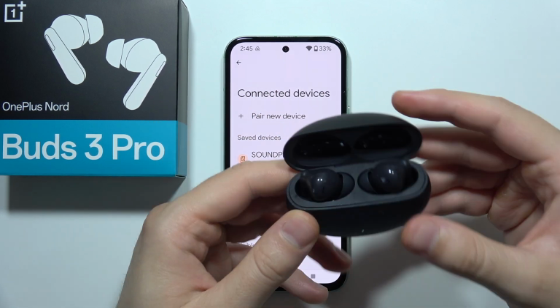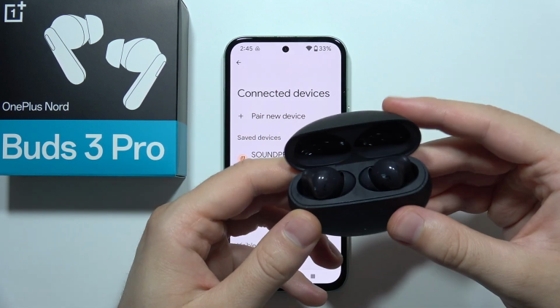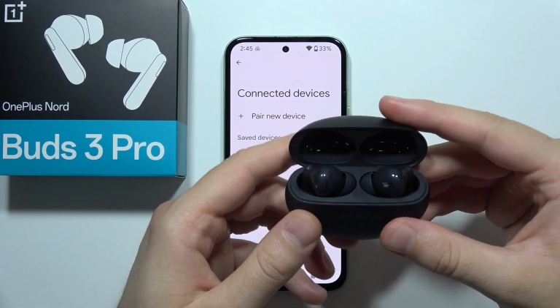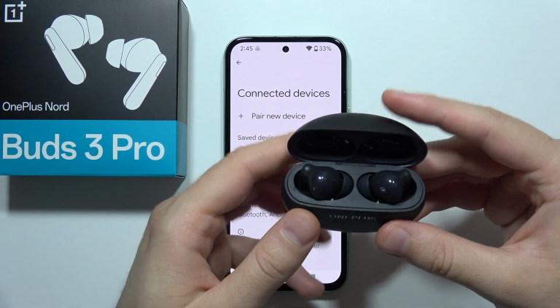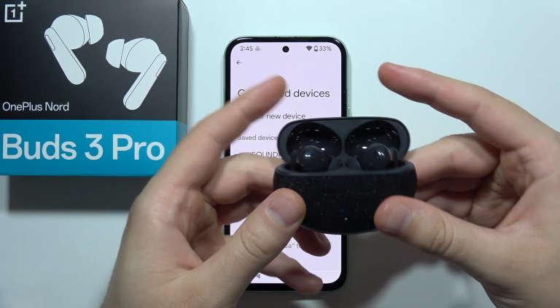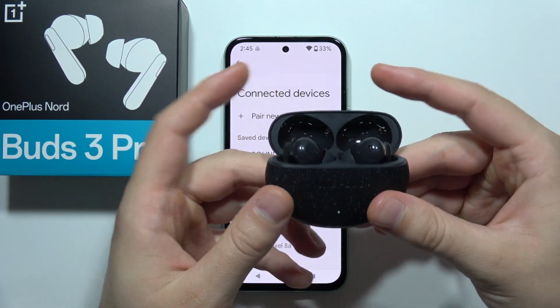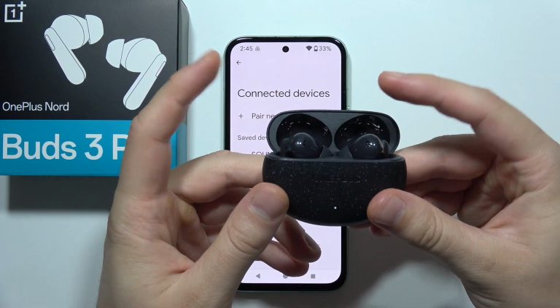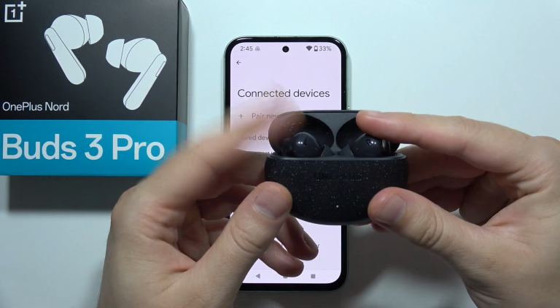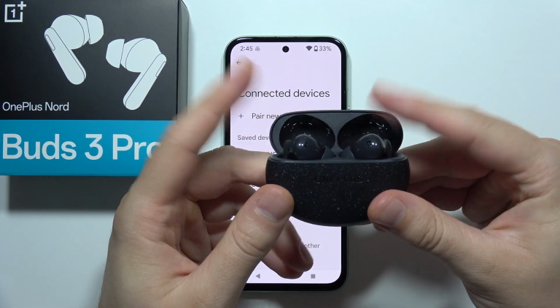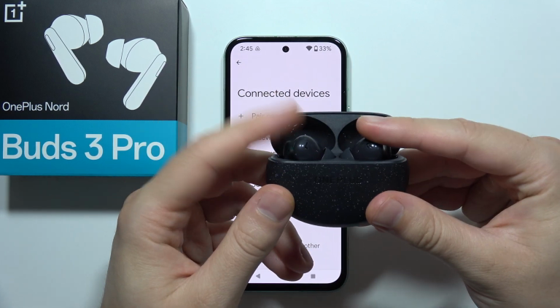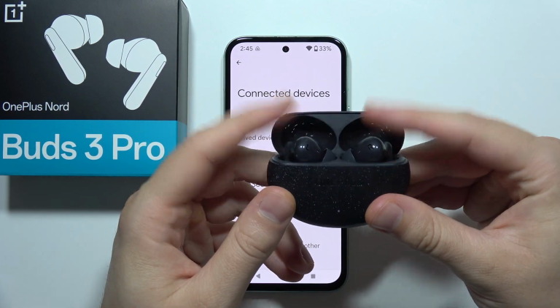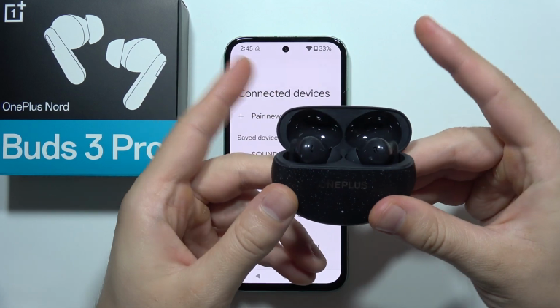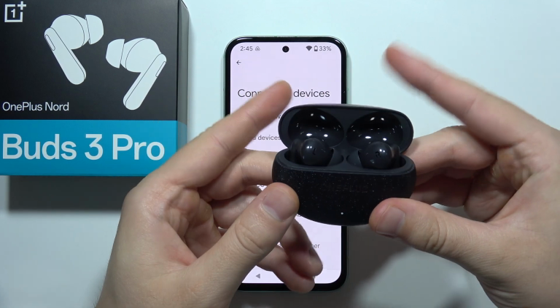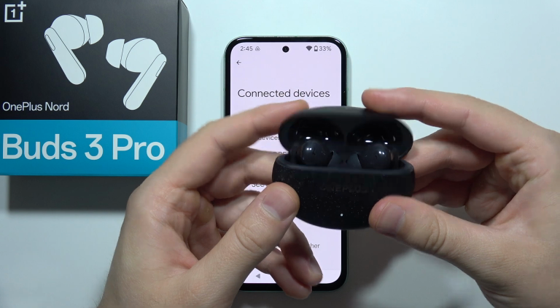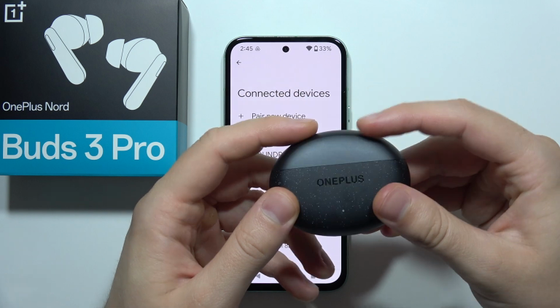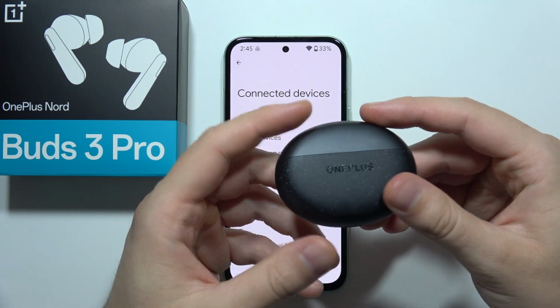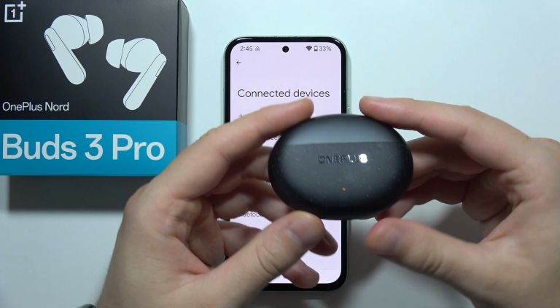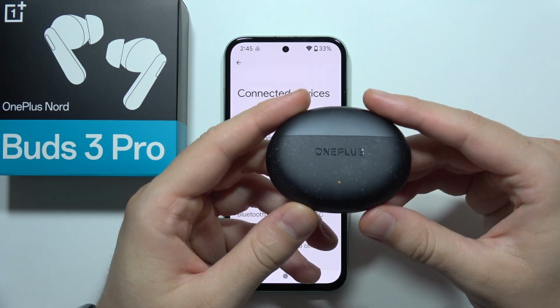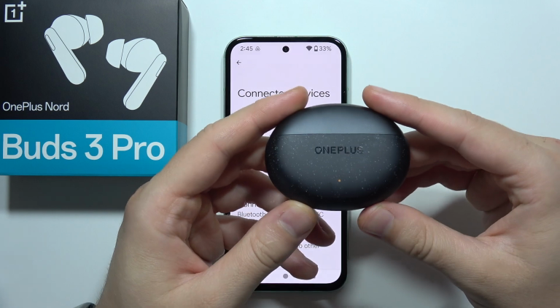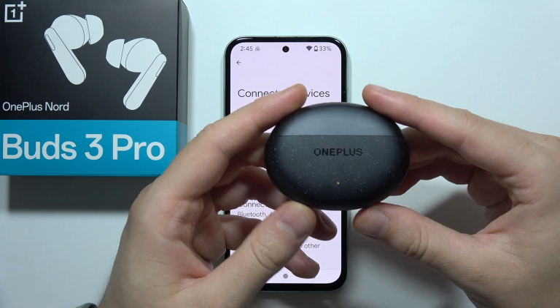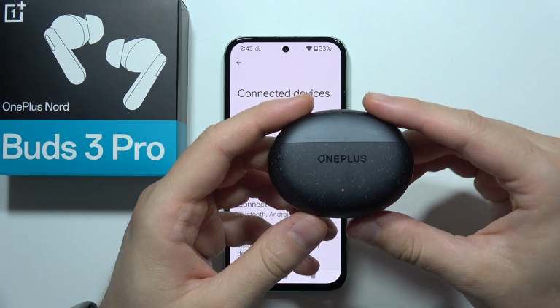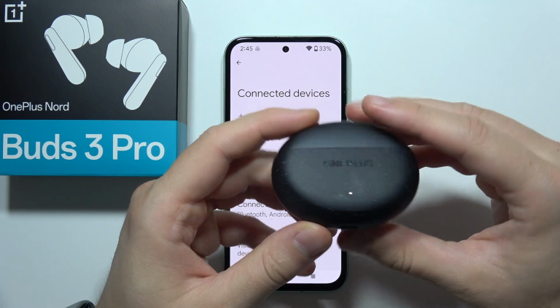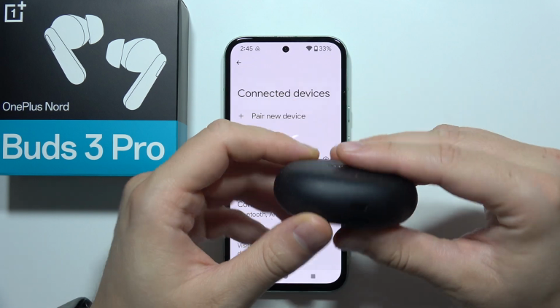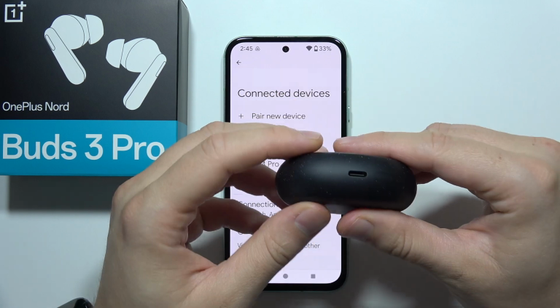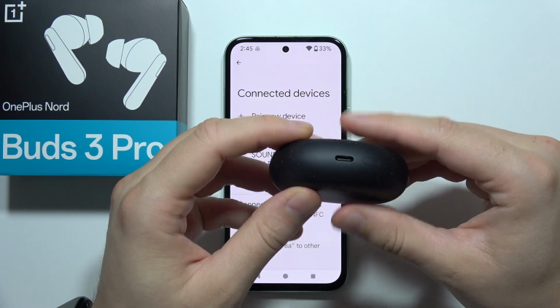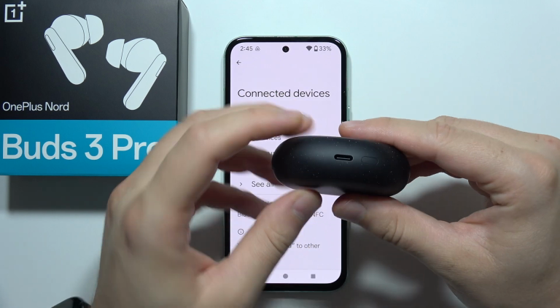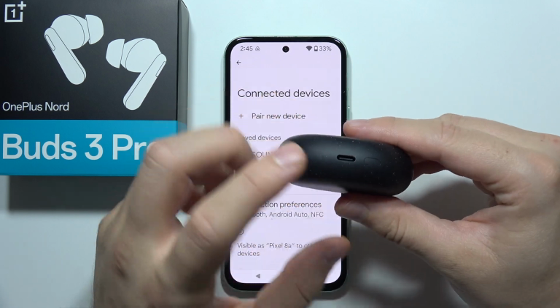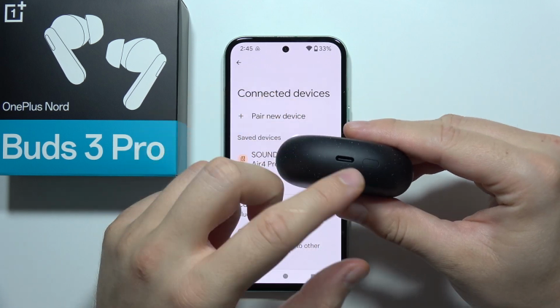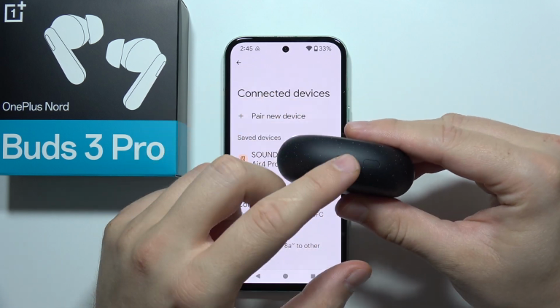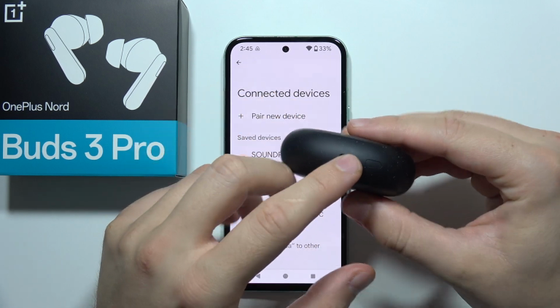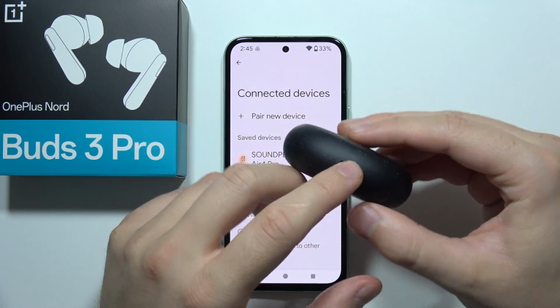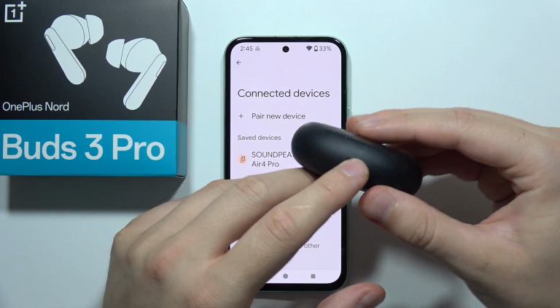So first of all, put both earbuds inside the case, close the case, and charge for 5 minutes.